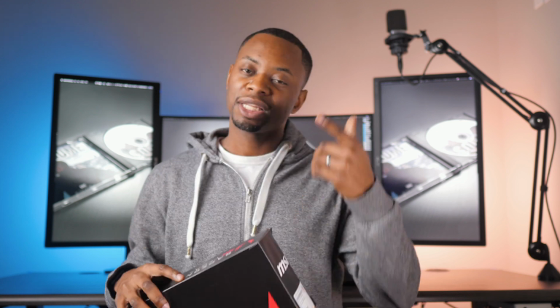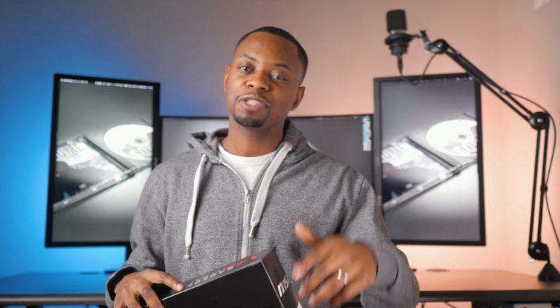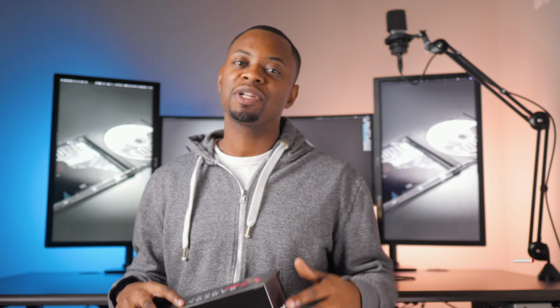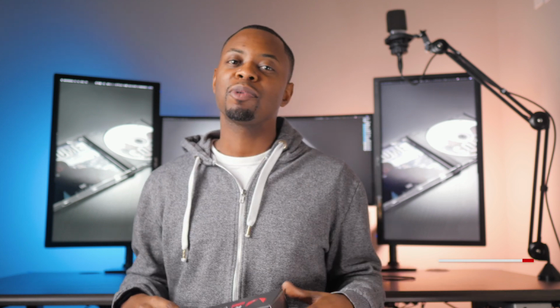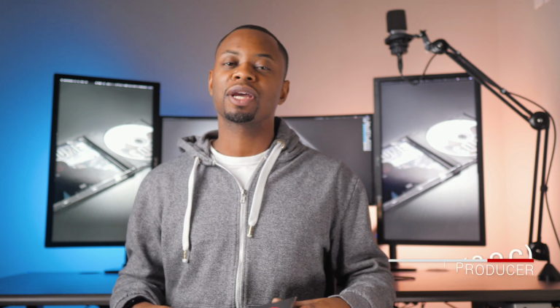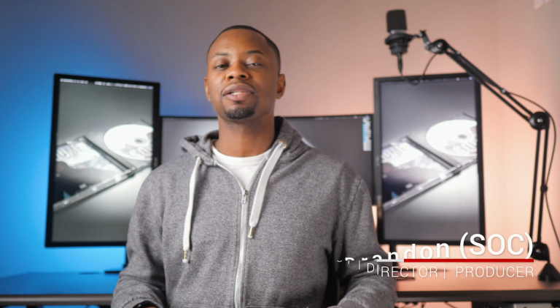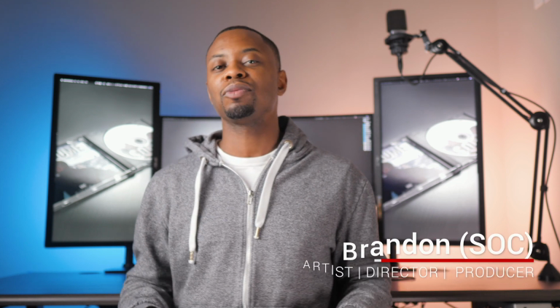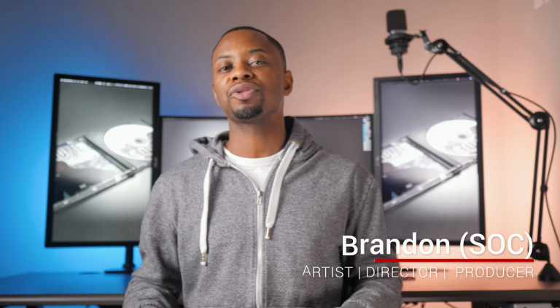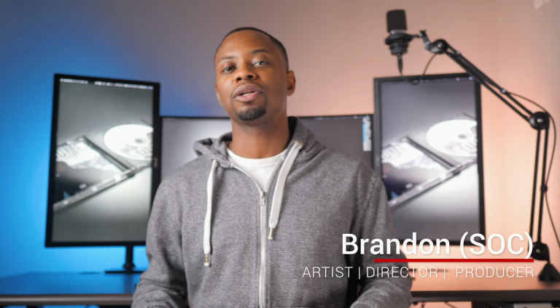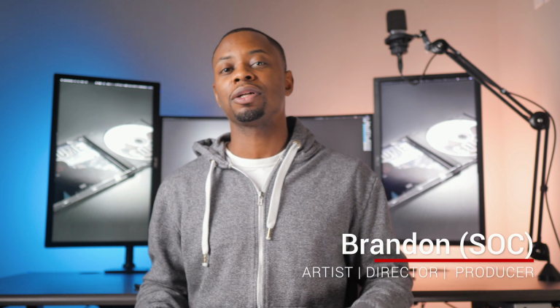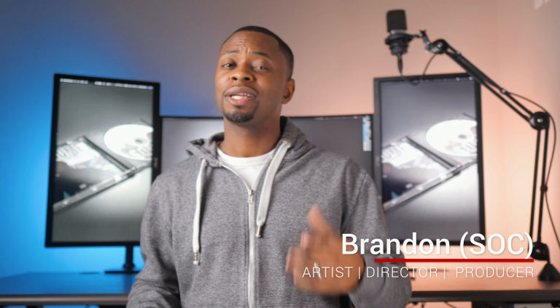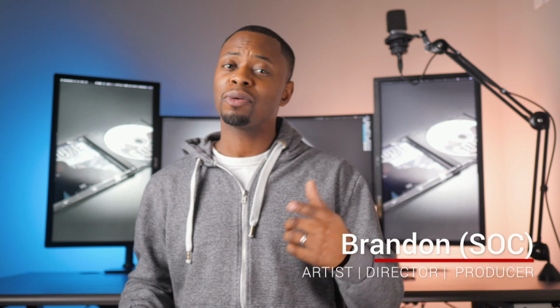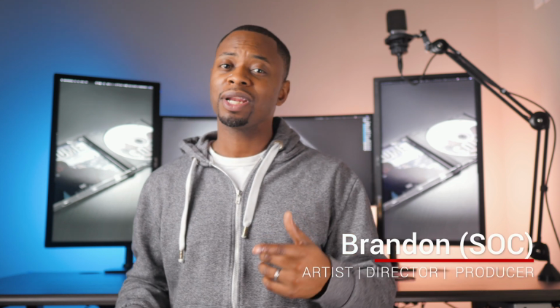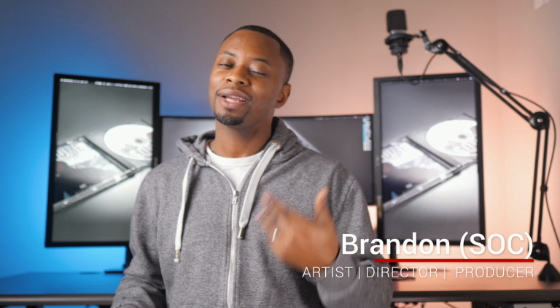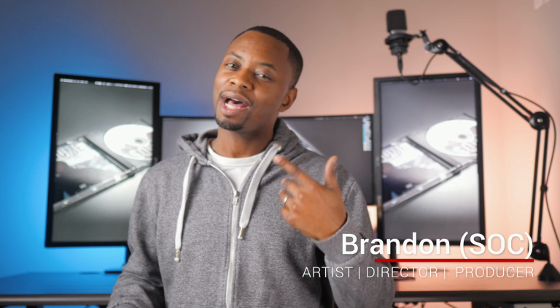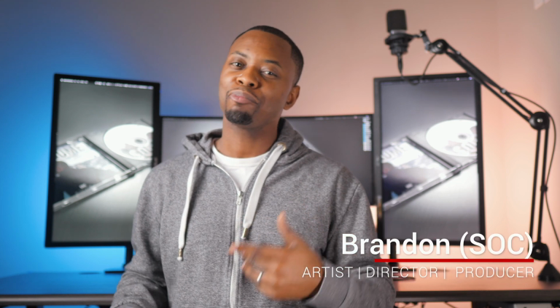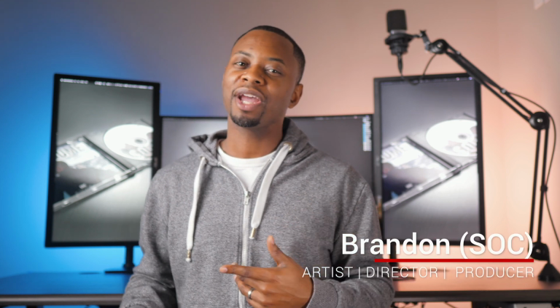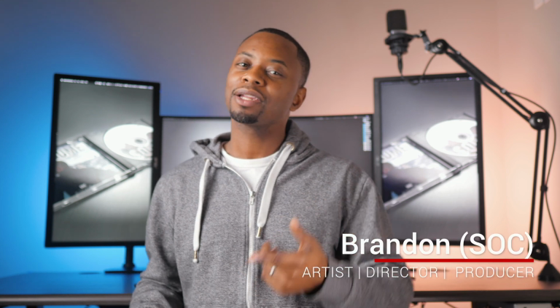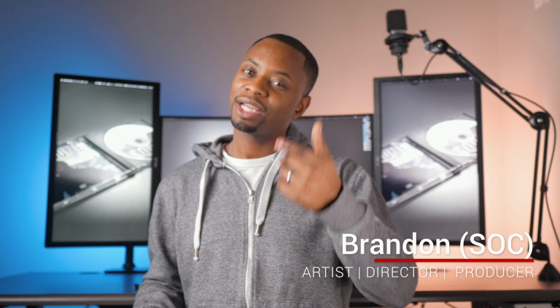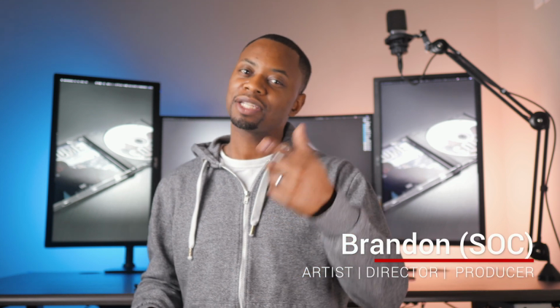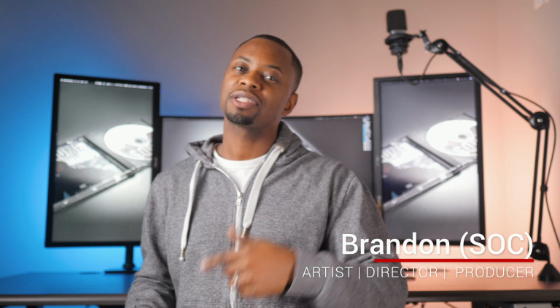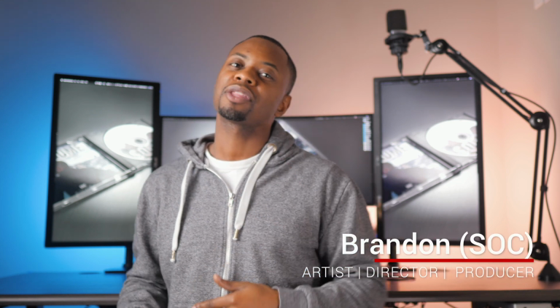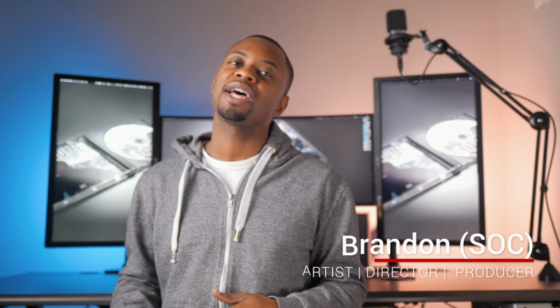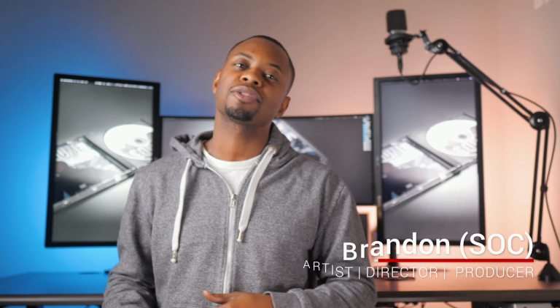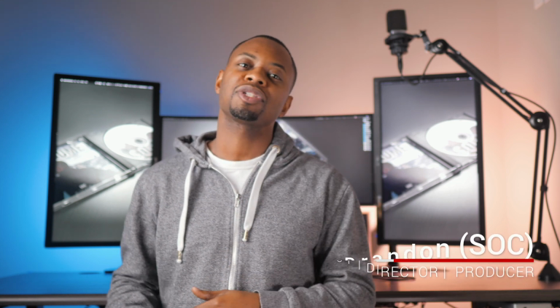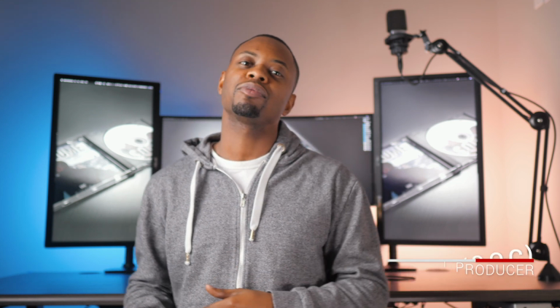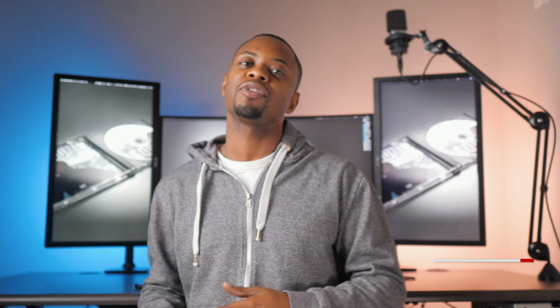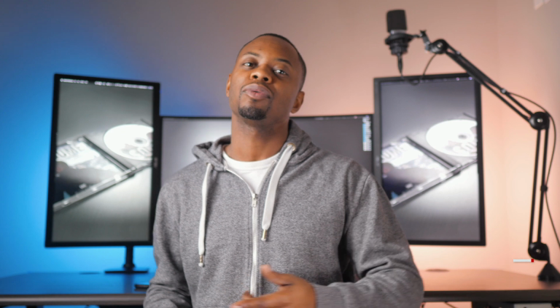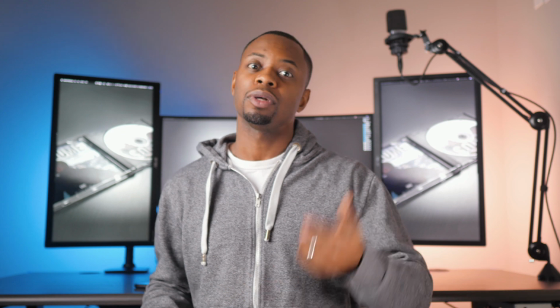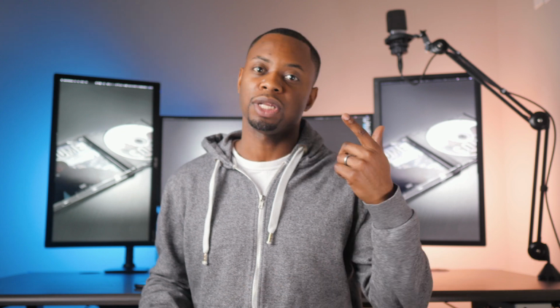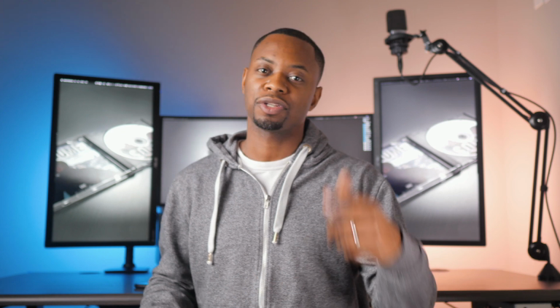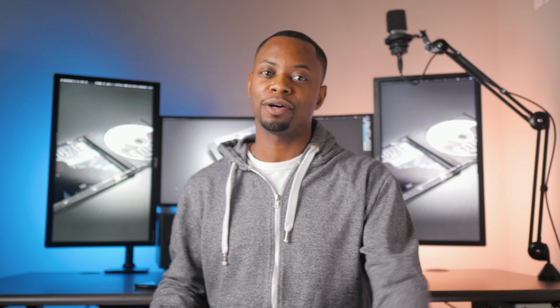Let's benchmark it and see what's good. I'm Brandon and this is another SOC review. Let's go.